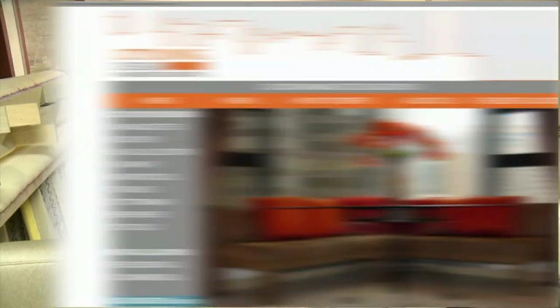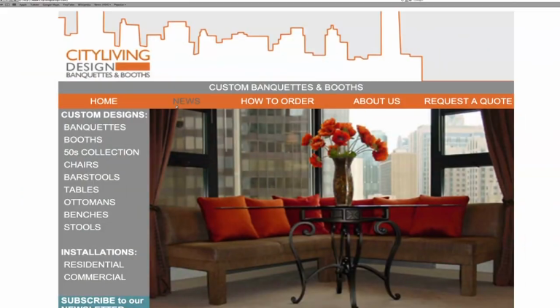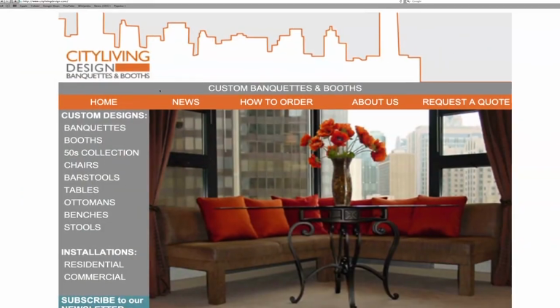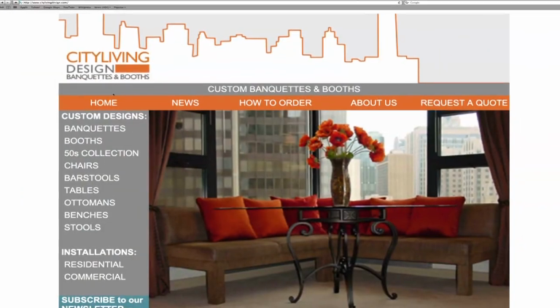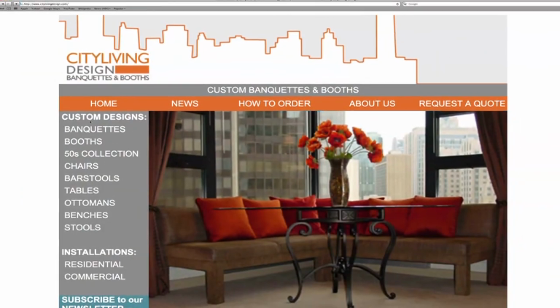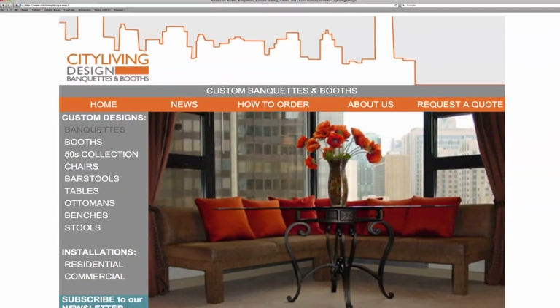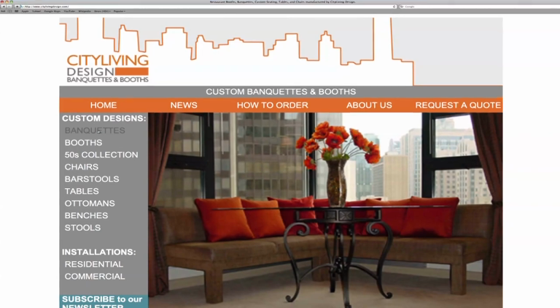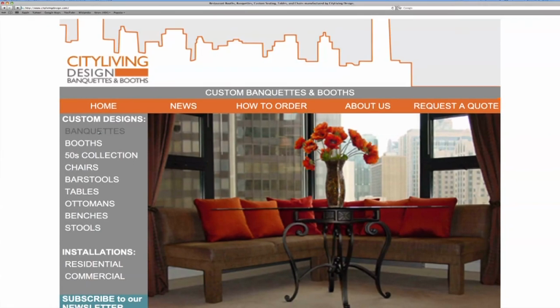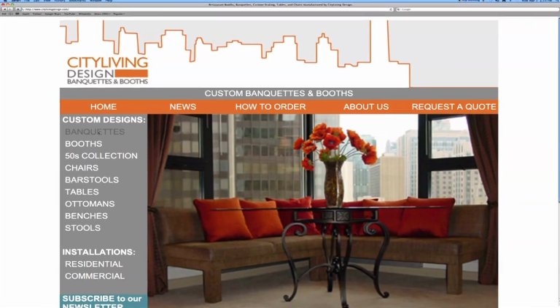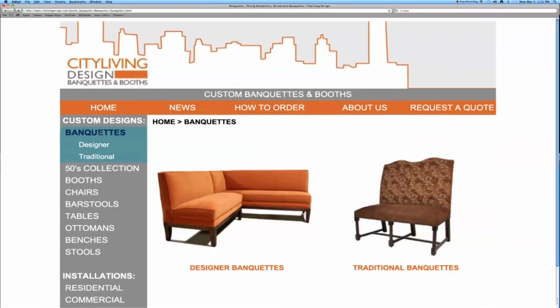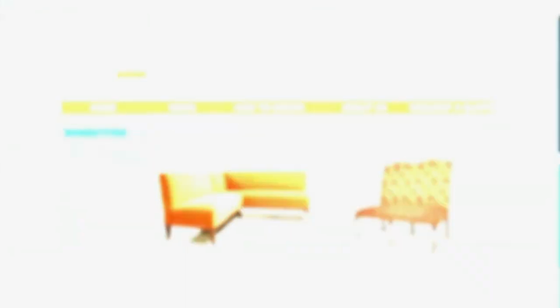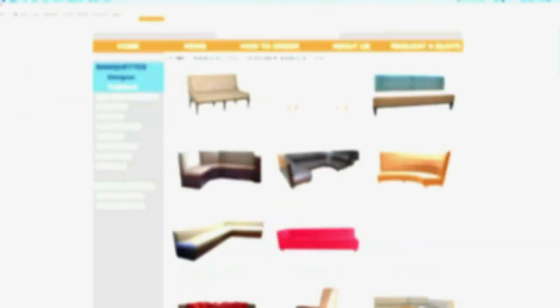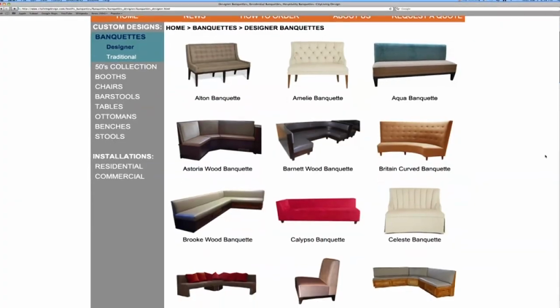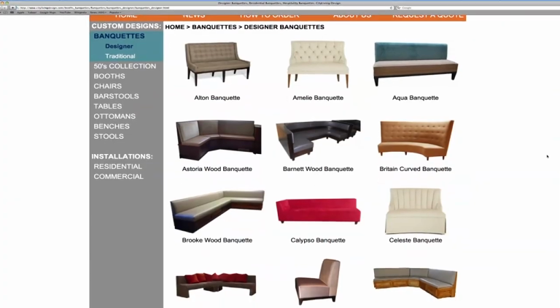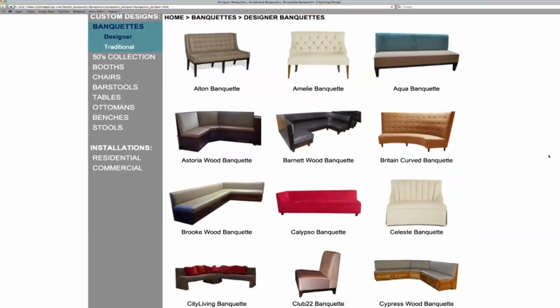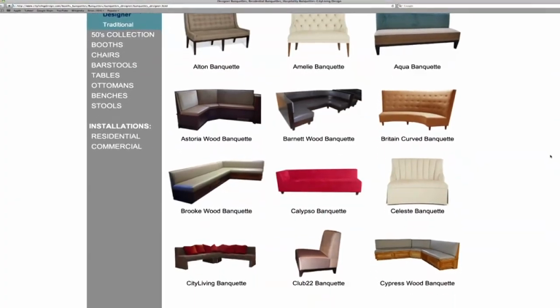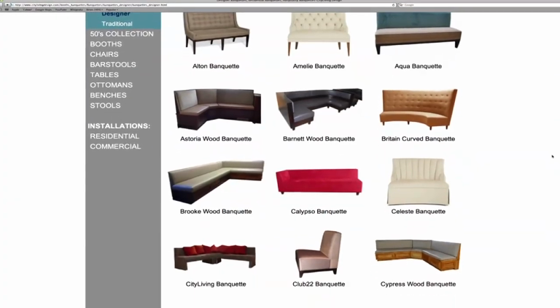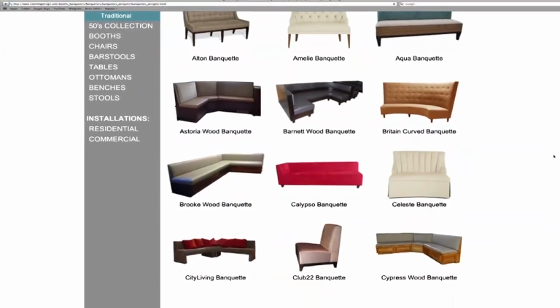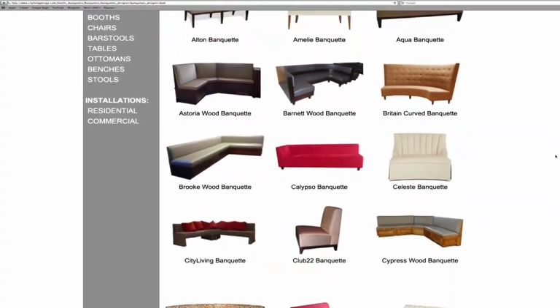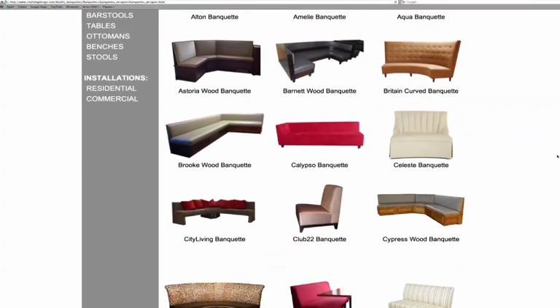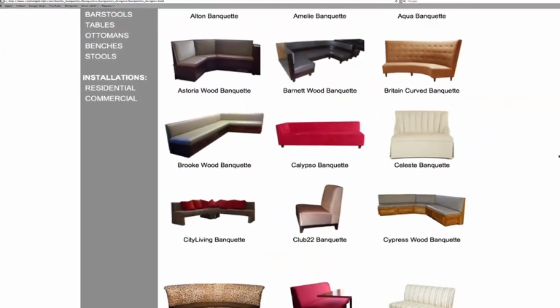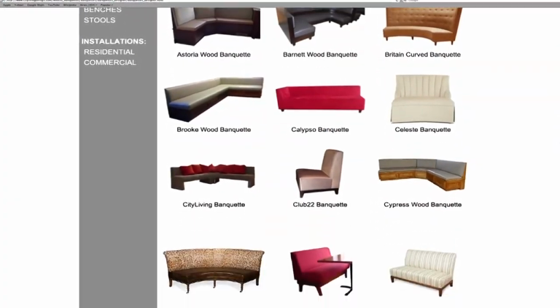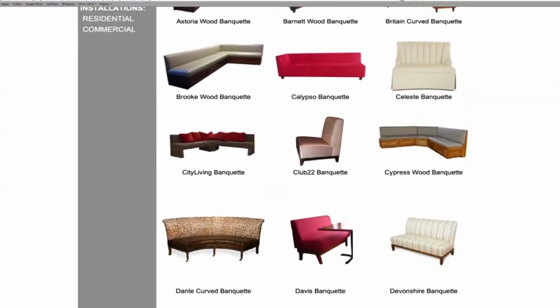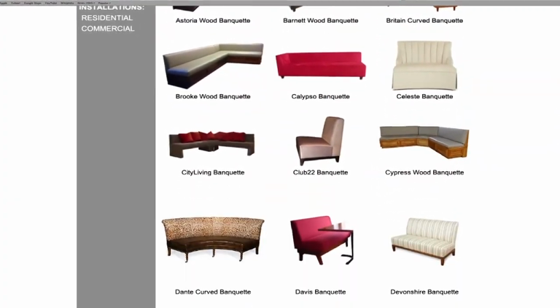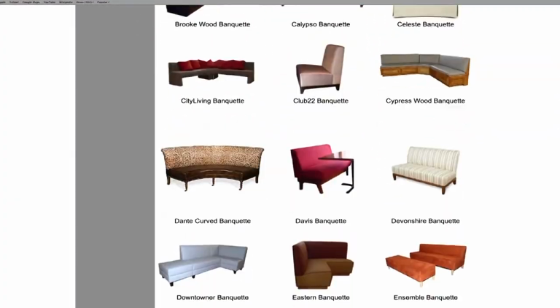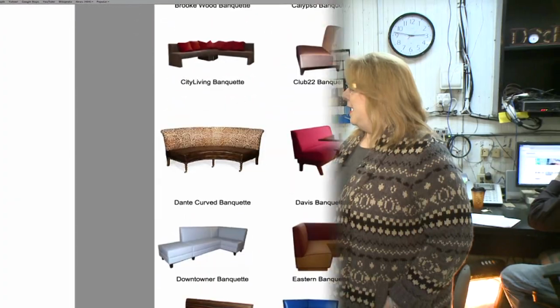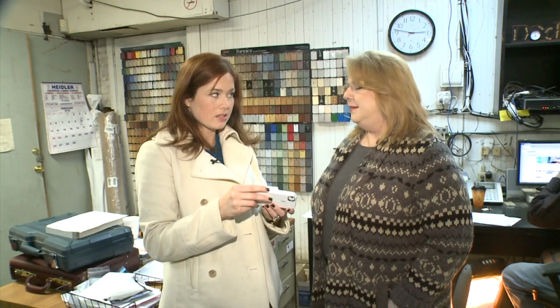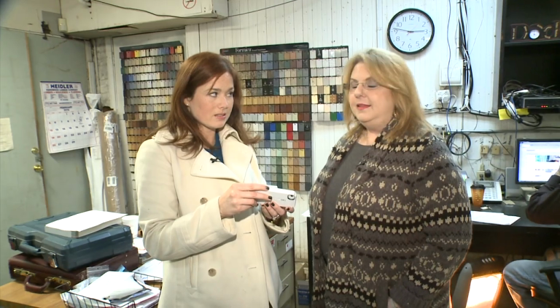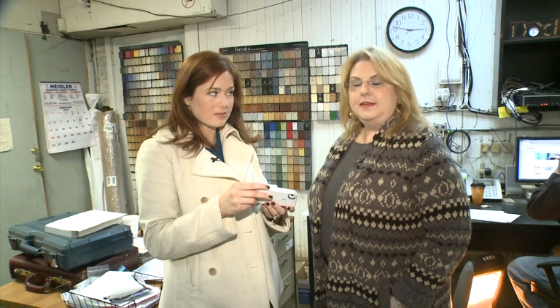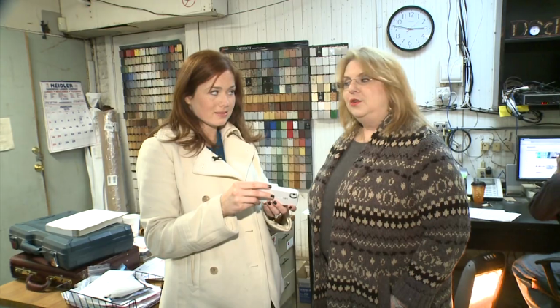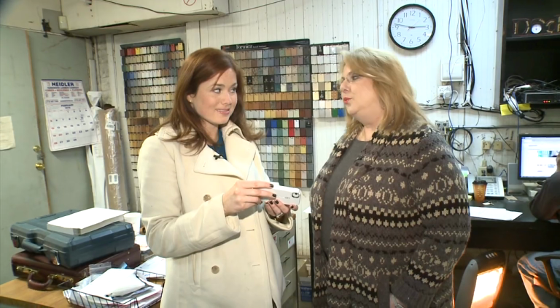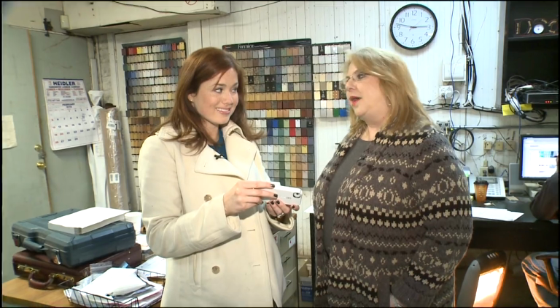The nice thing about our website is you can change the height, the width, the depth, the color — anything you want.